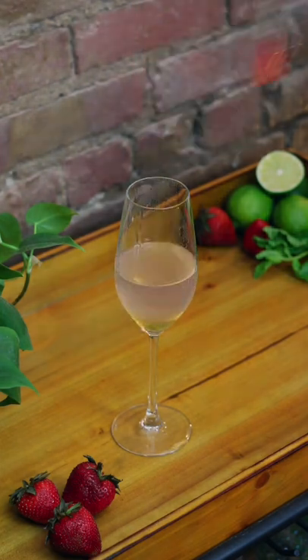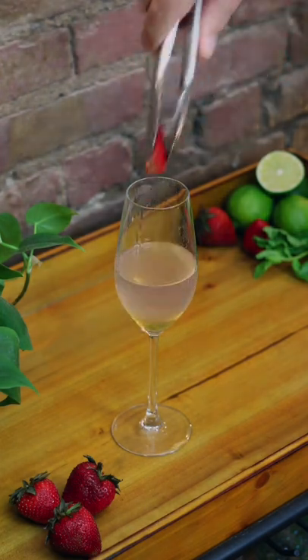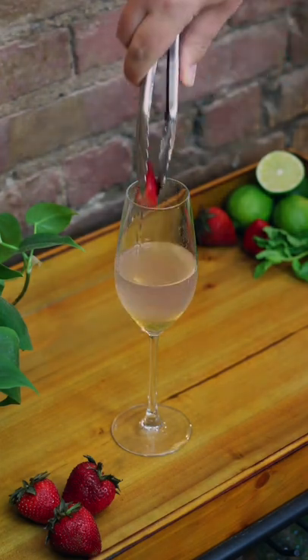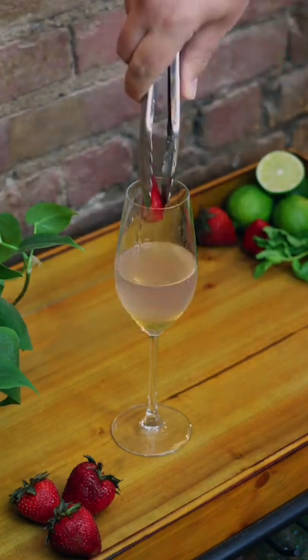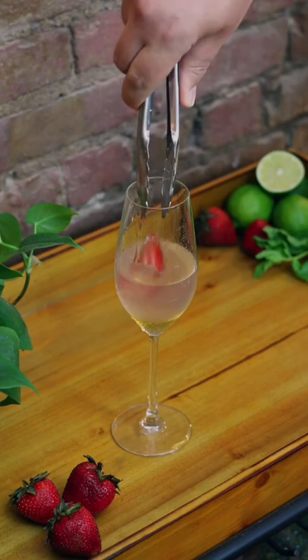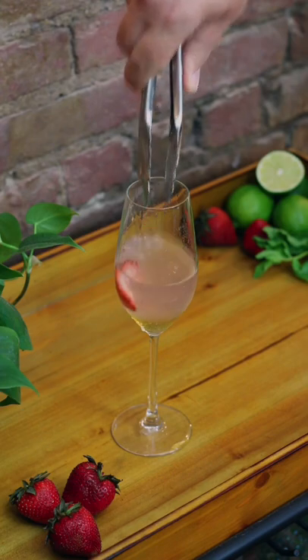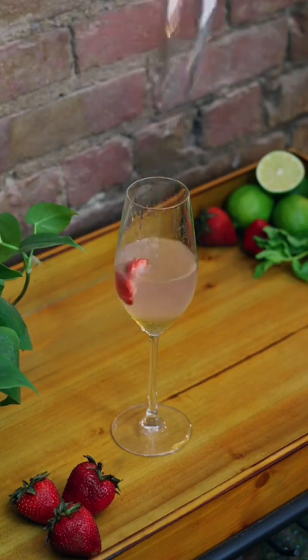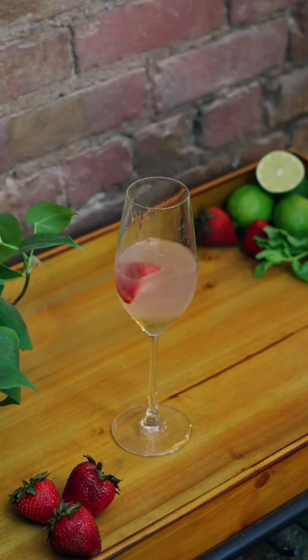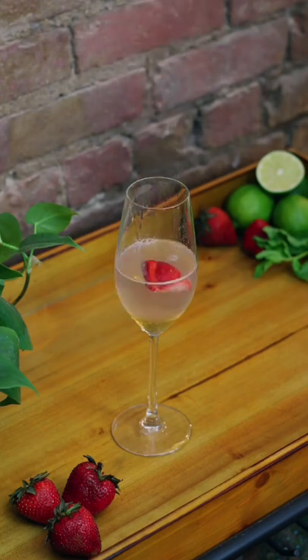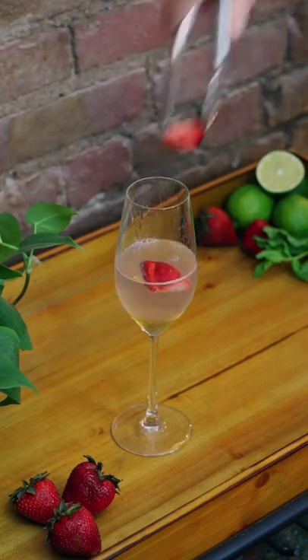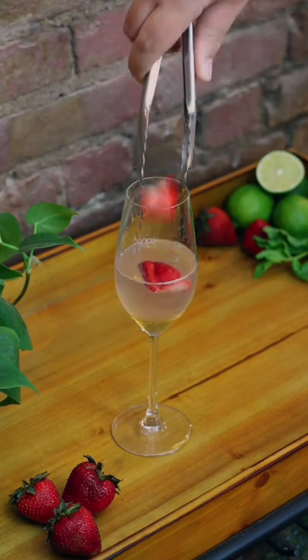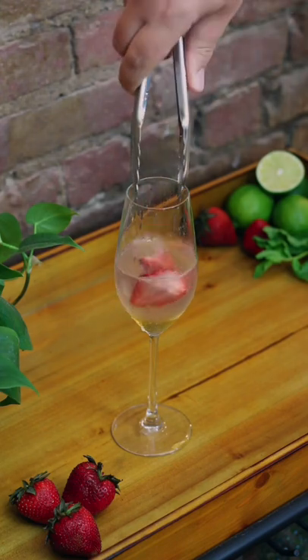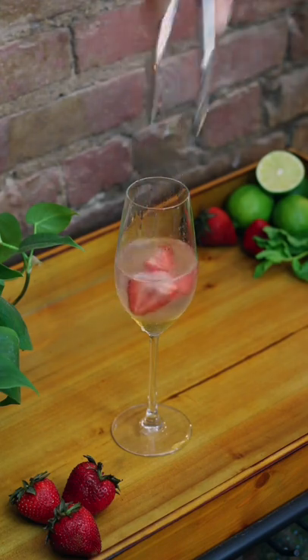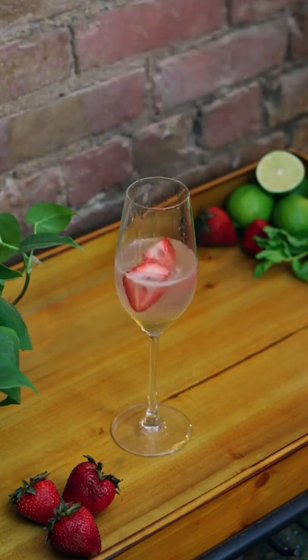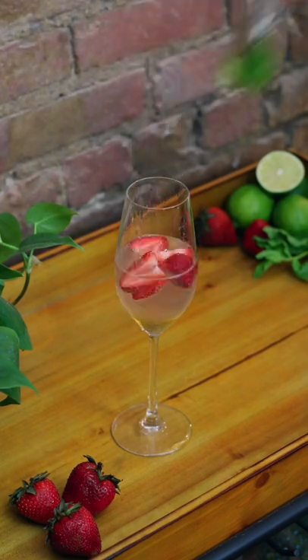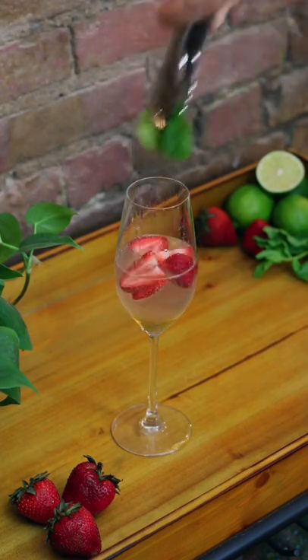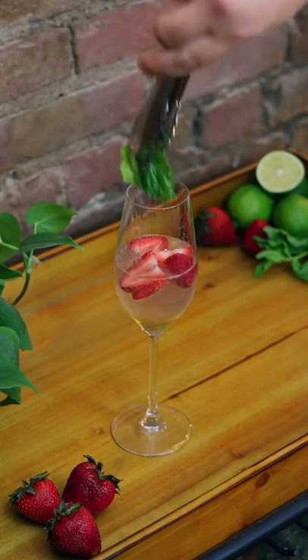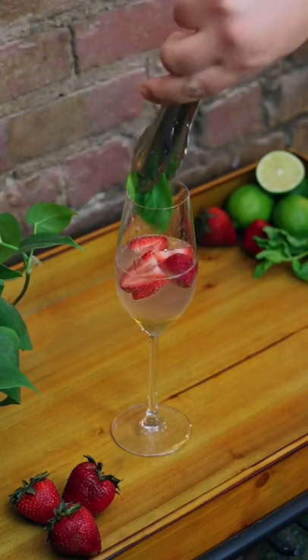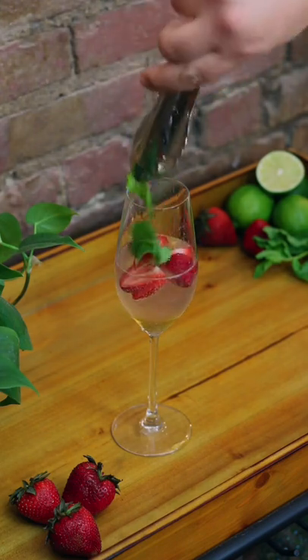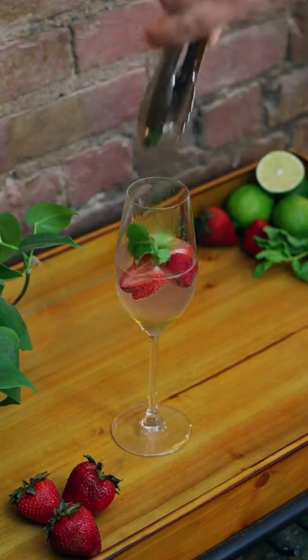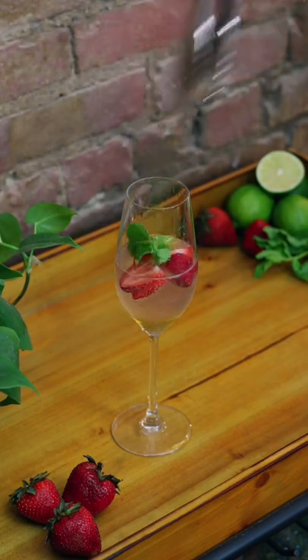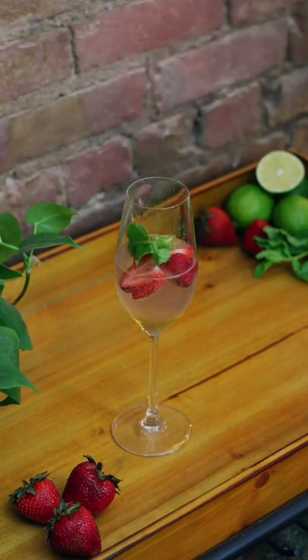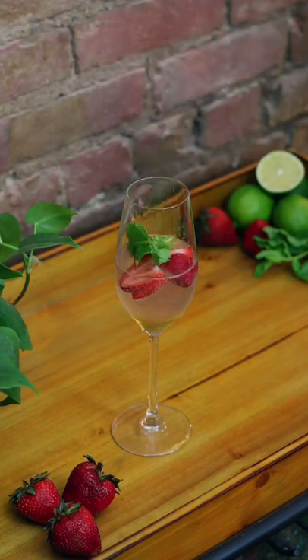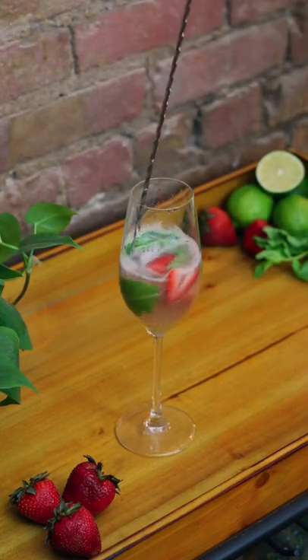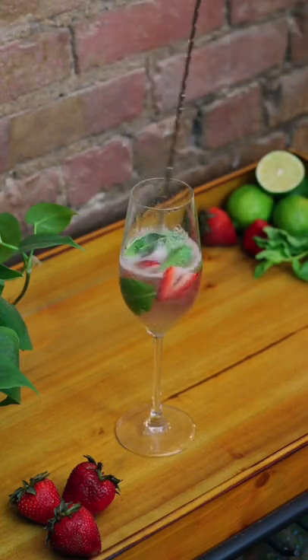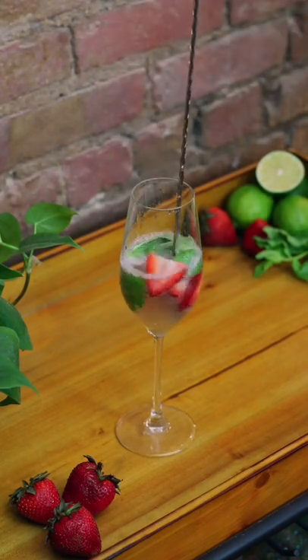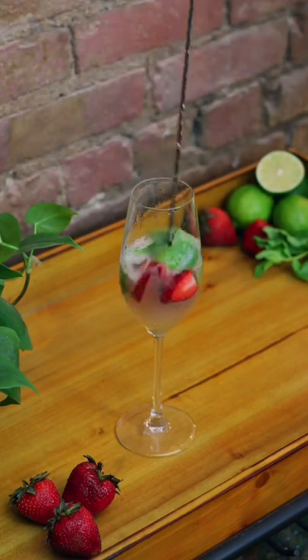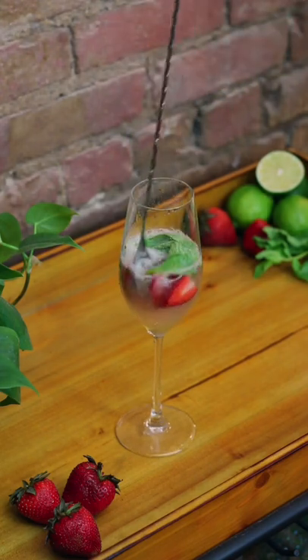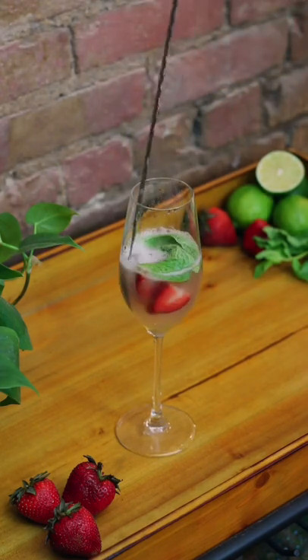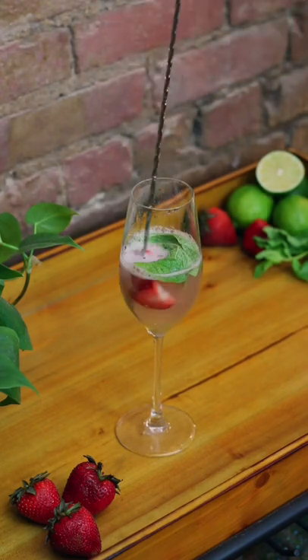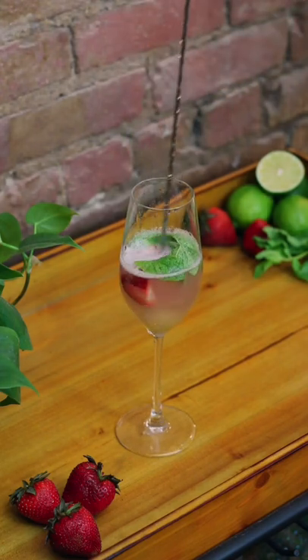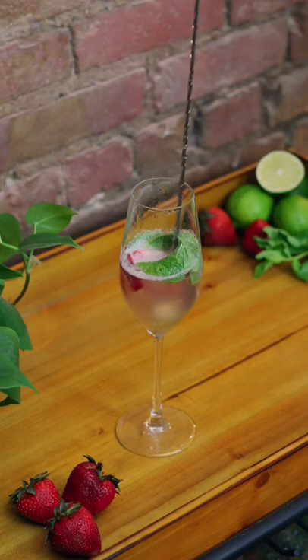Add your strawberry slices one at a time, very elegantly. Then toss in your mint, and try to stir it smoother than me.